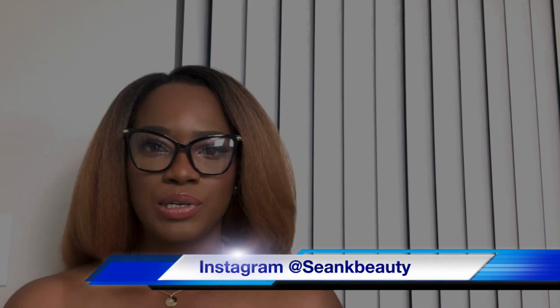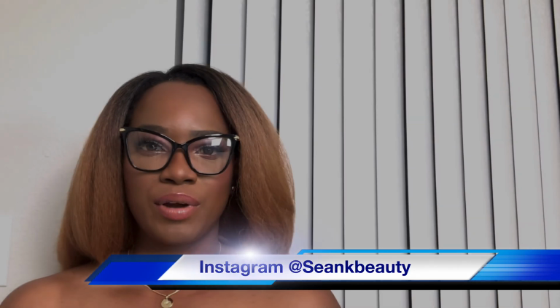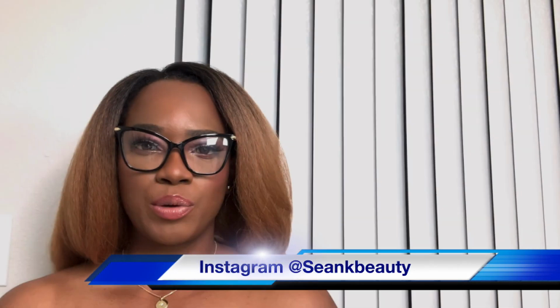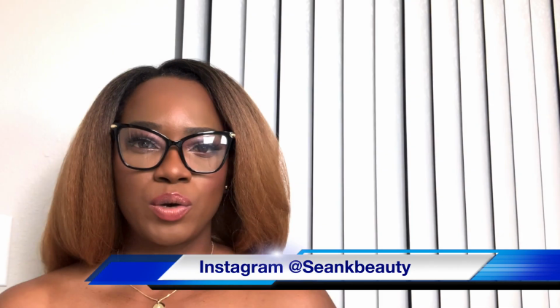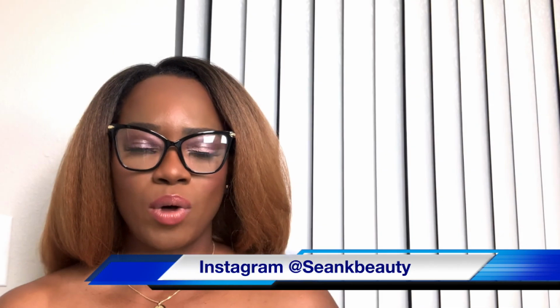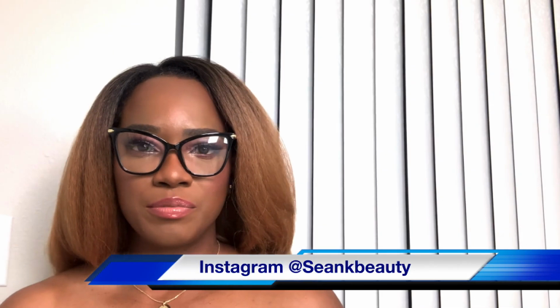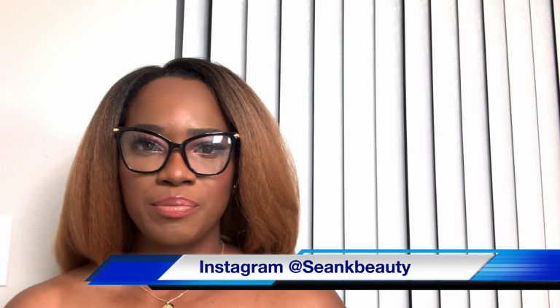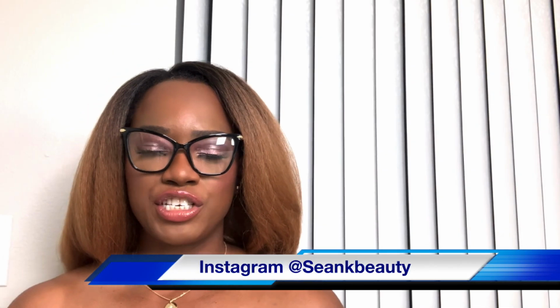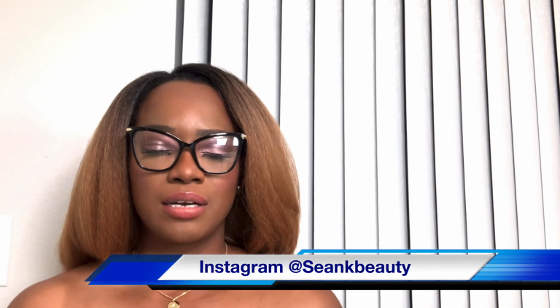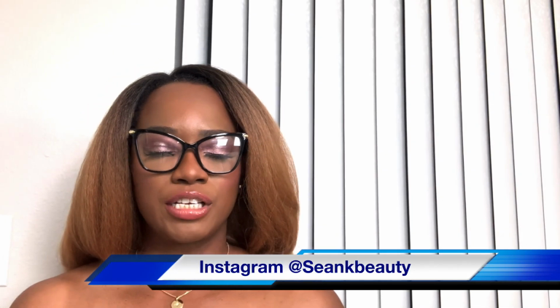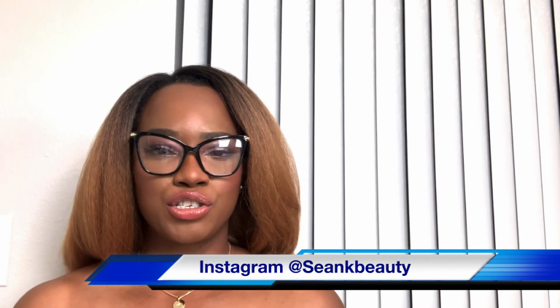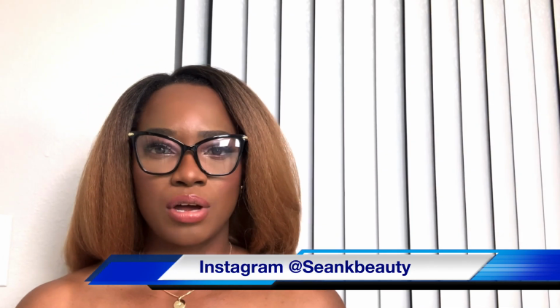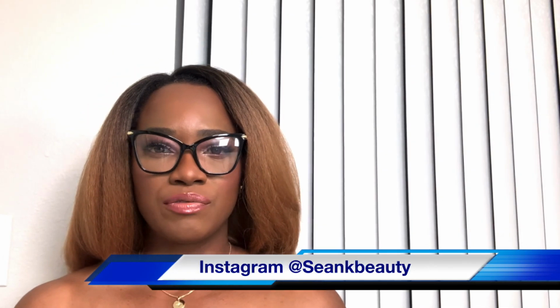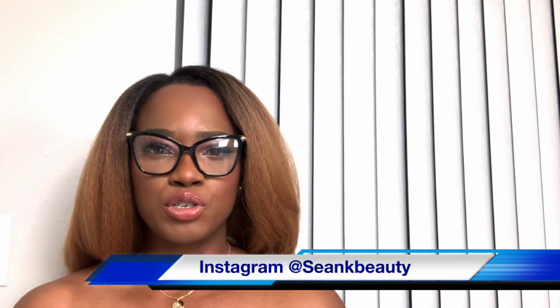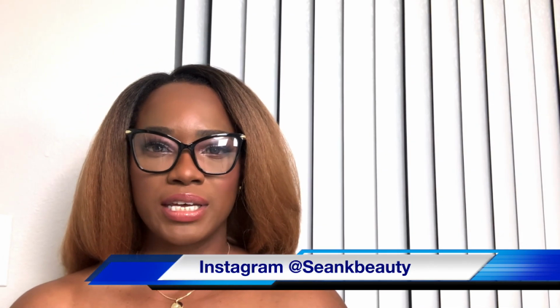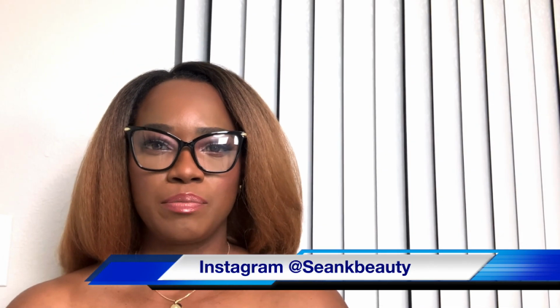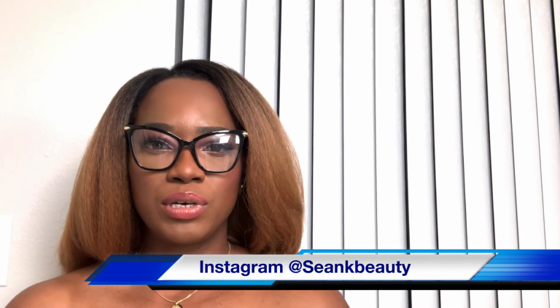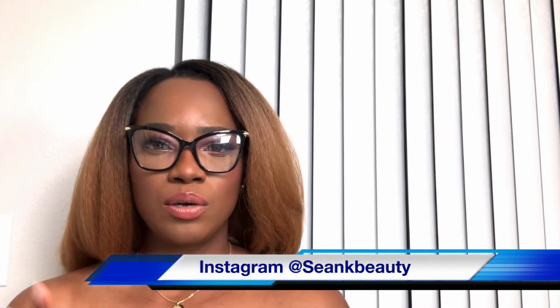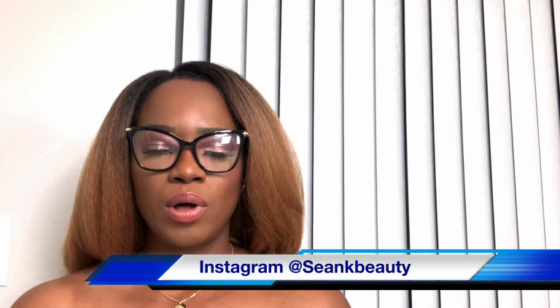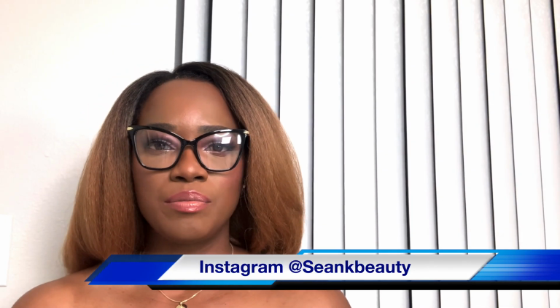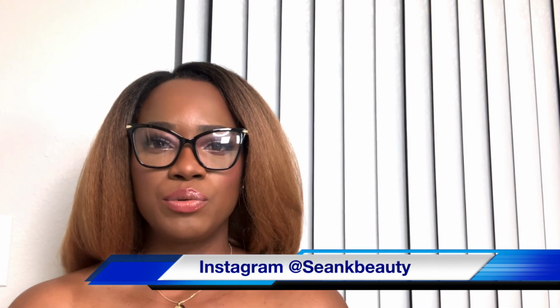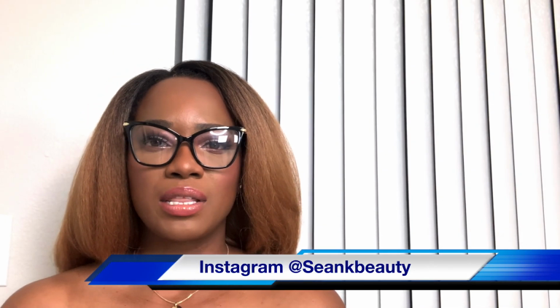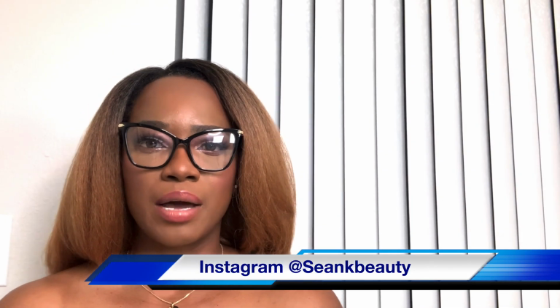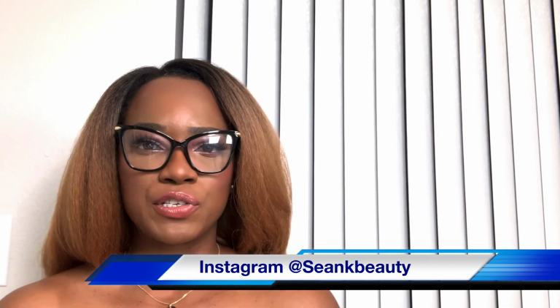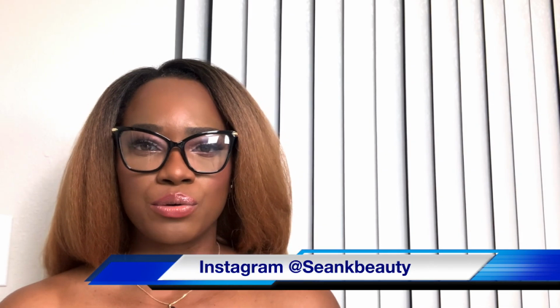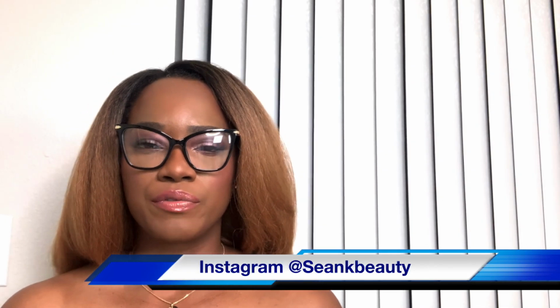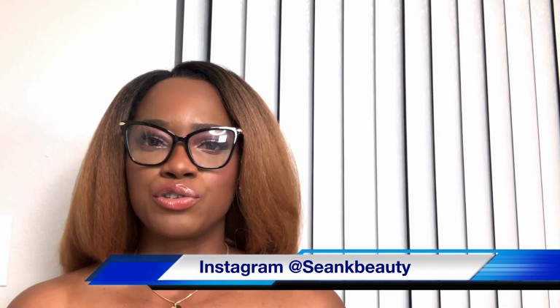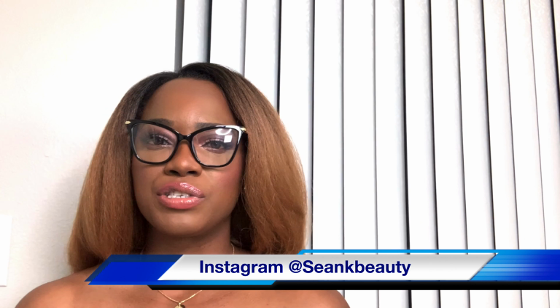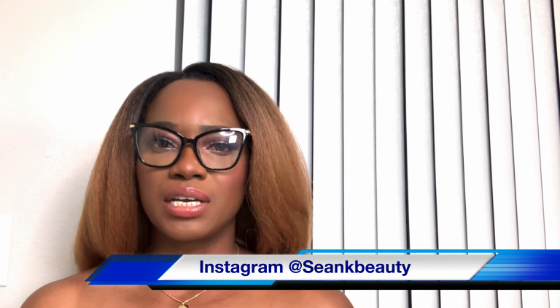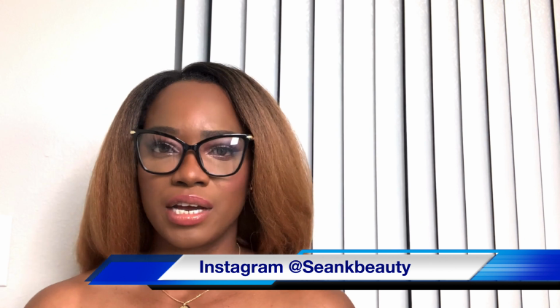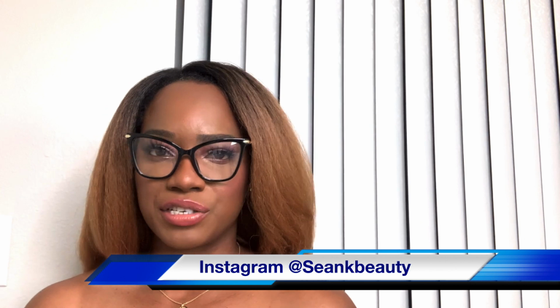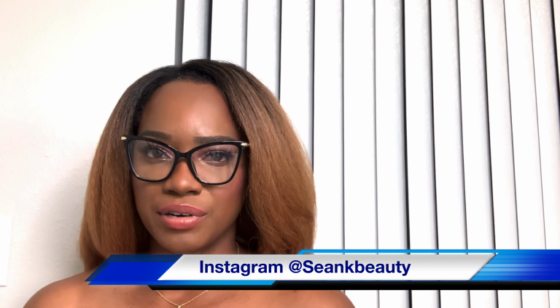Hello everyone, welcome to my channel. It's Sean from Sean K Beauty. Welcome to another episode of the Truth Skin Care series.